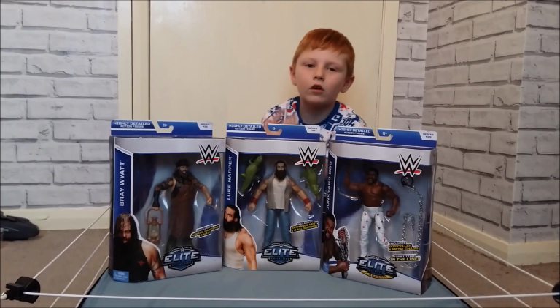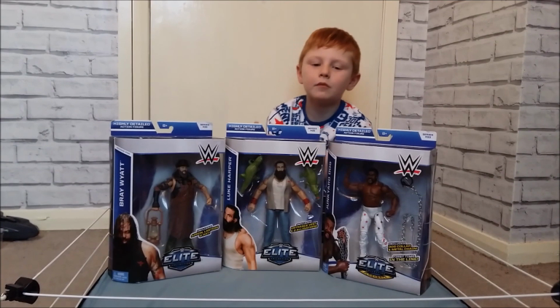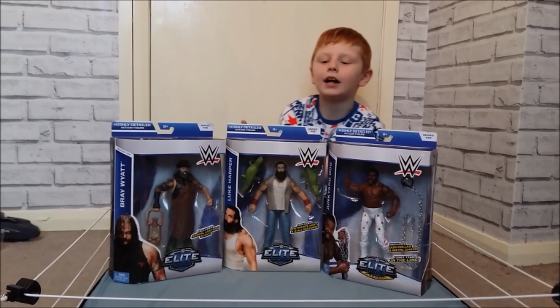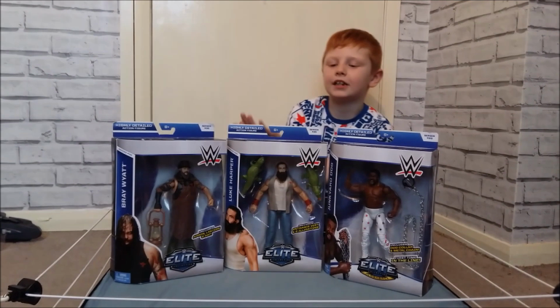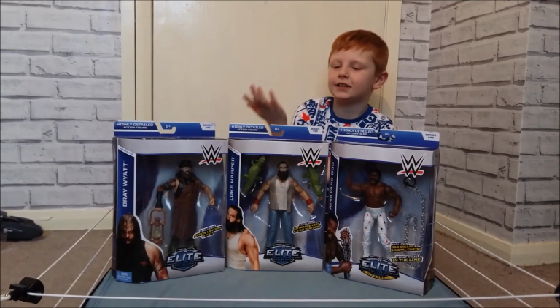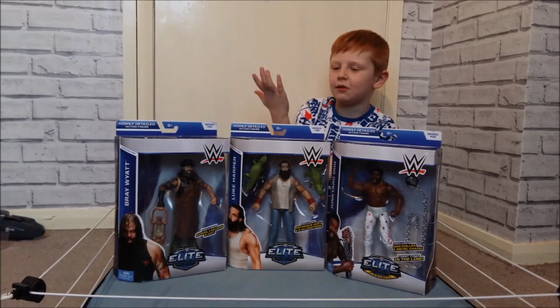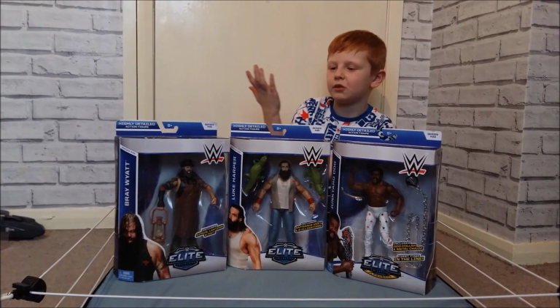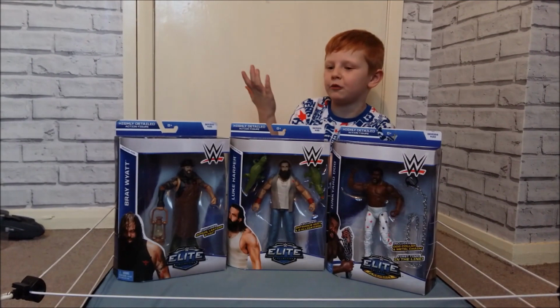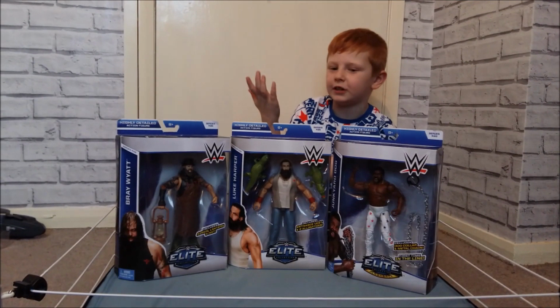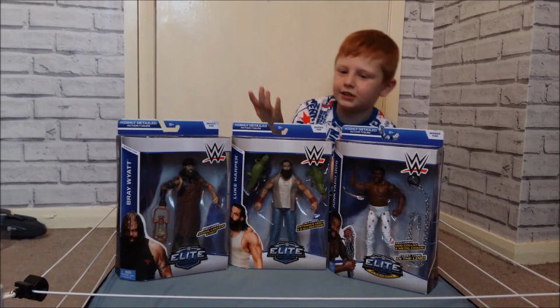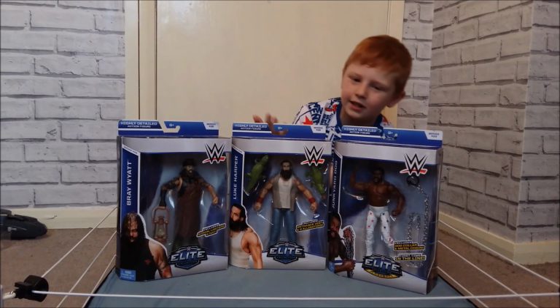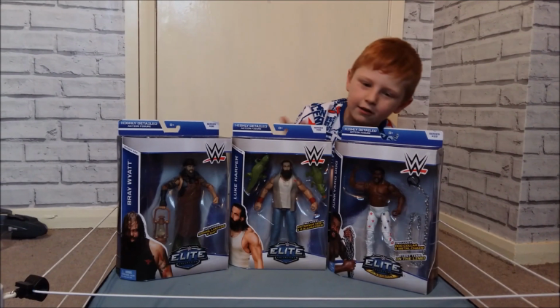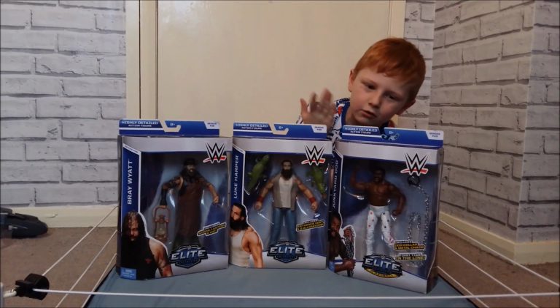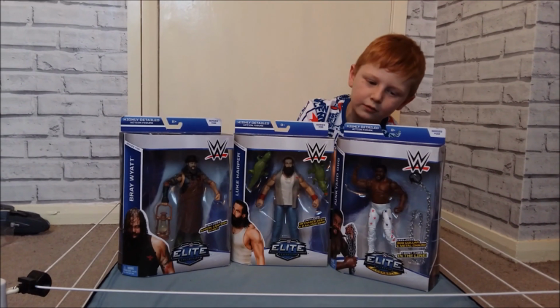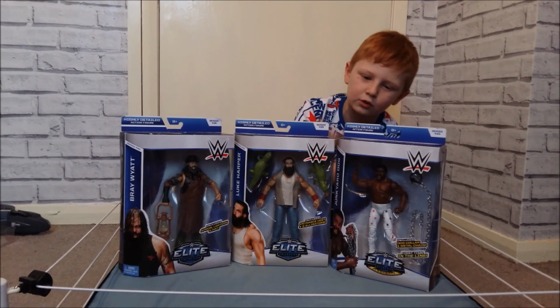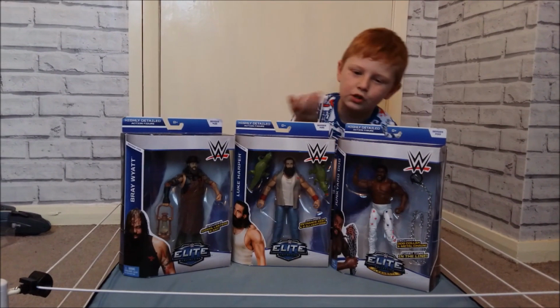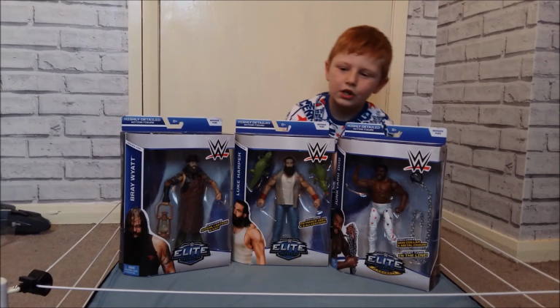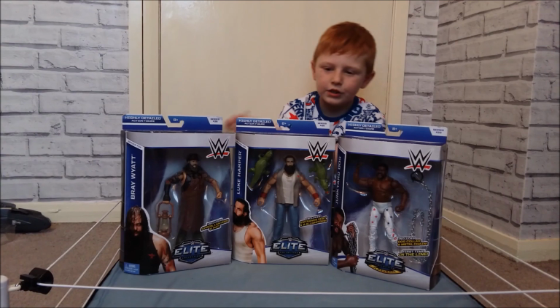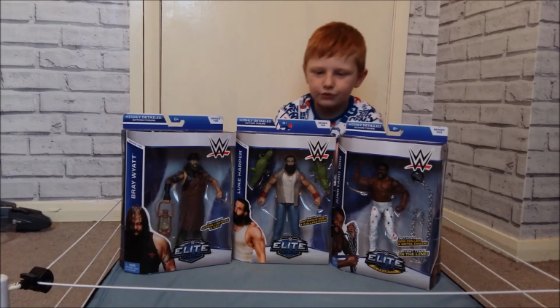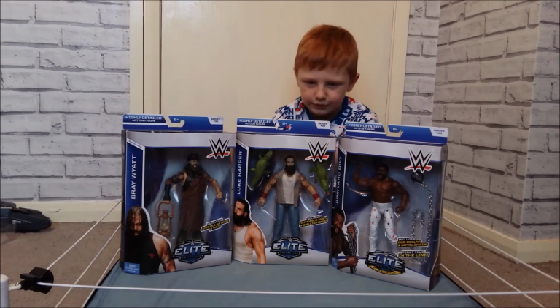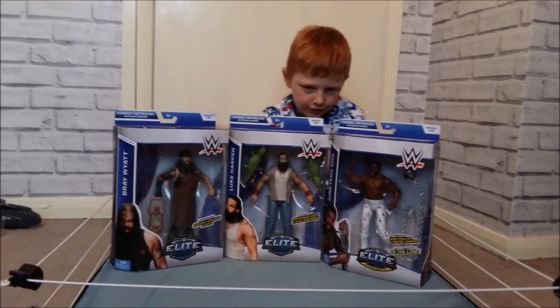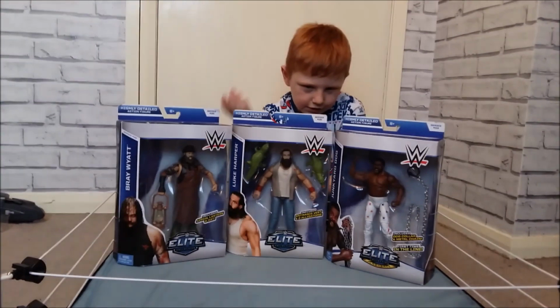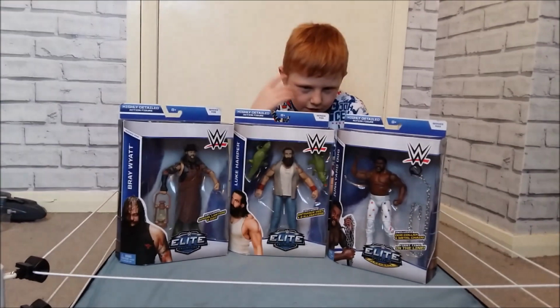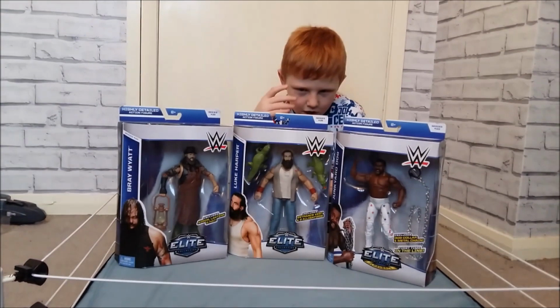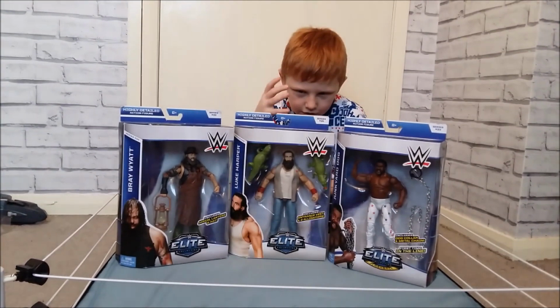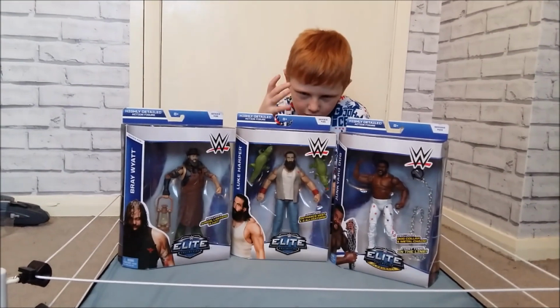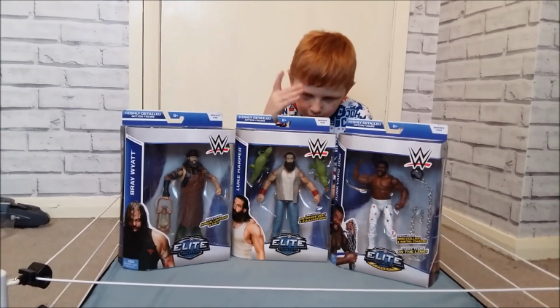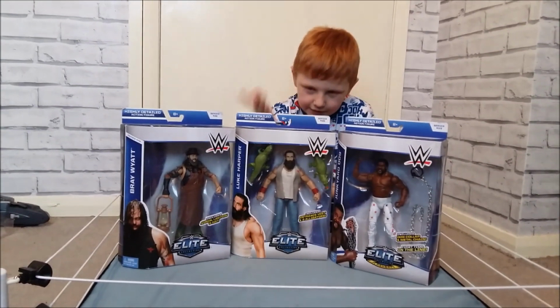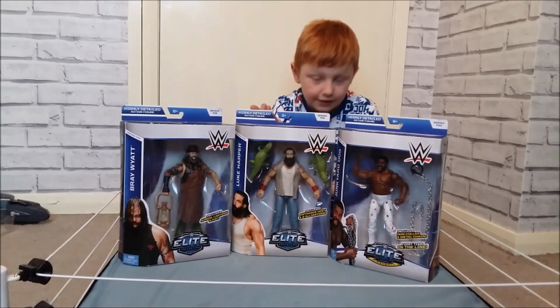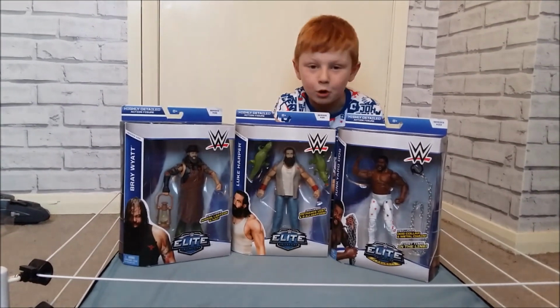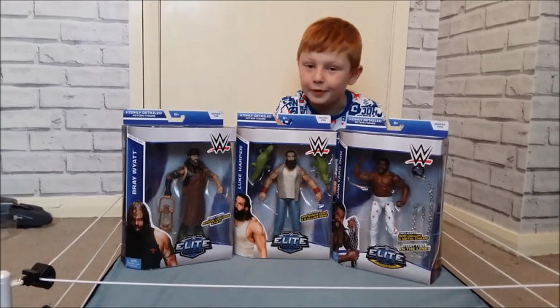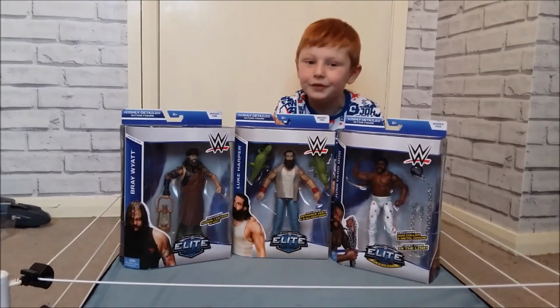Welcome back to Lately and Stephen Doyle fans. Today I'm going to review these three figures, so let's get them opened.